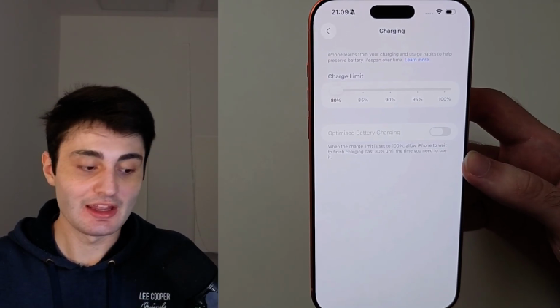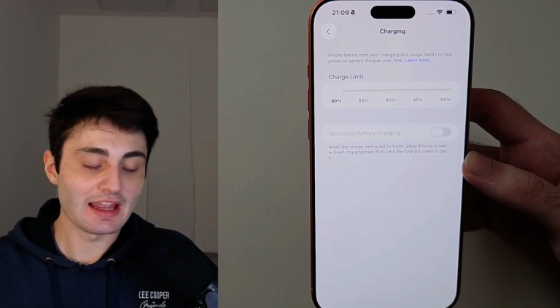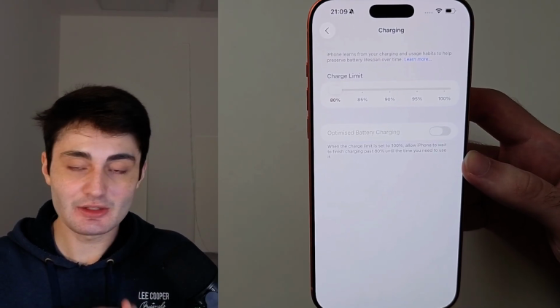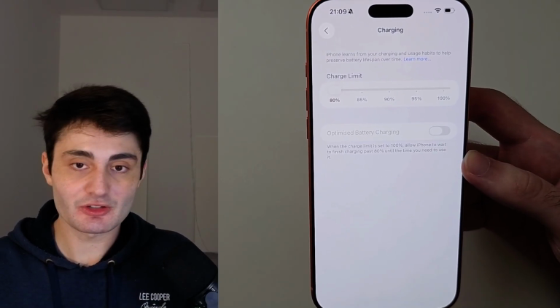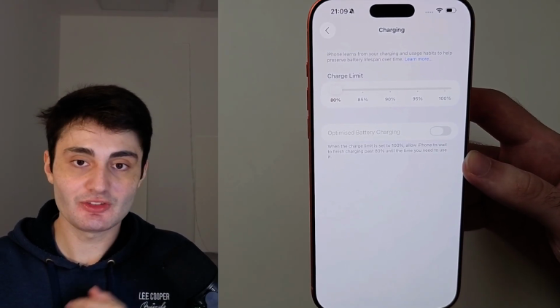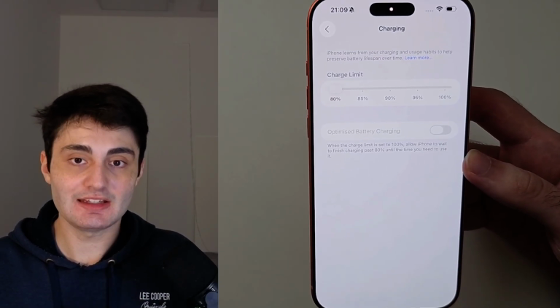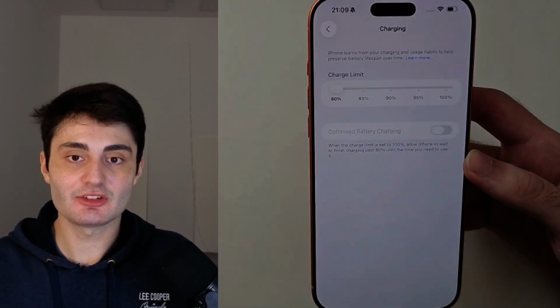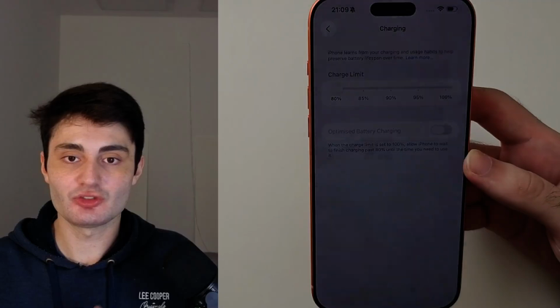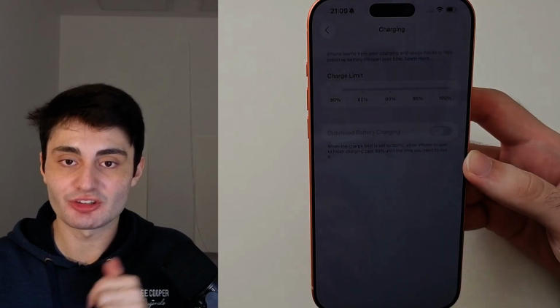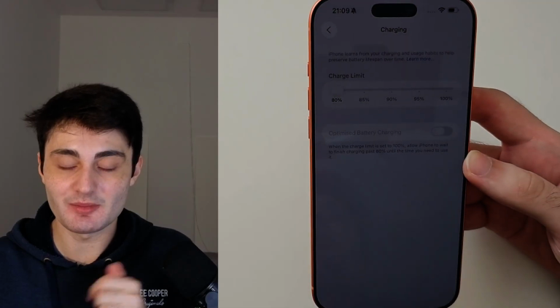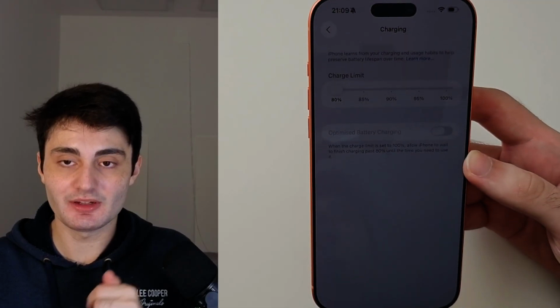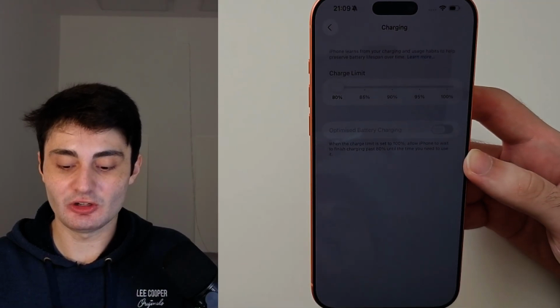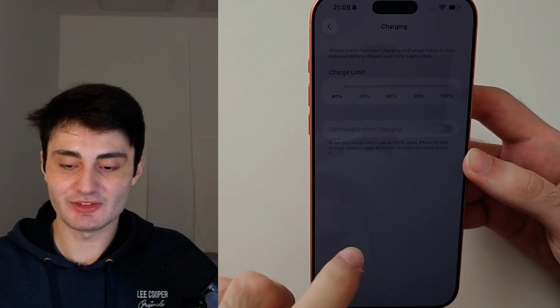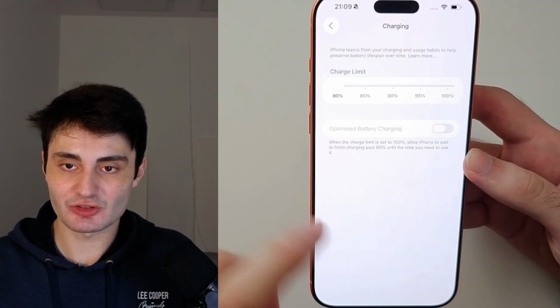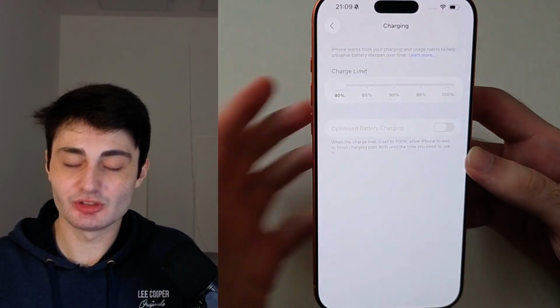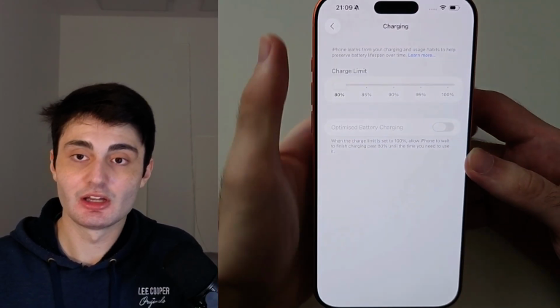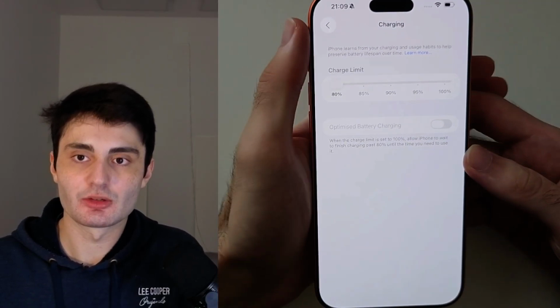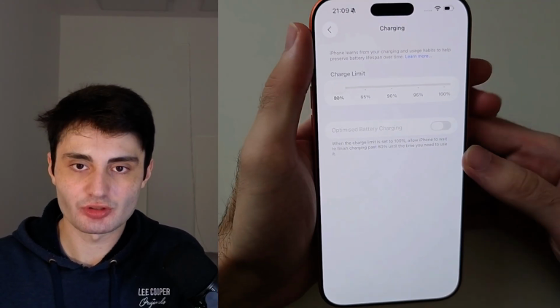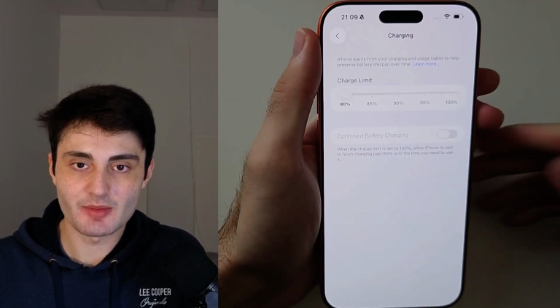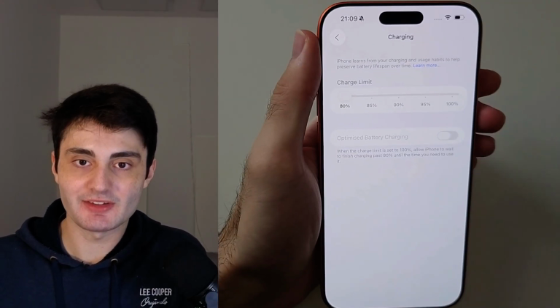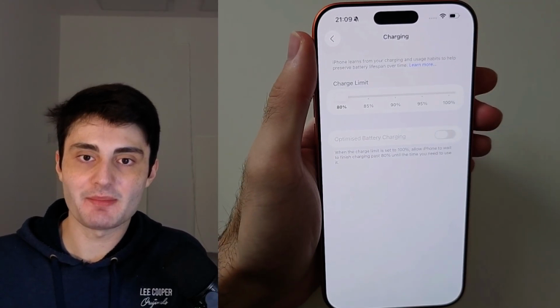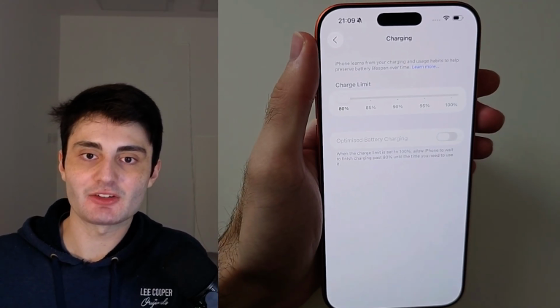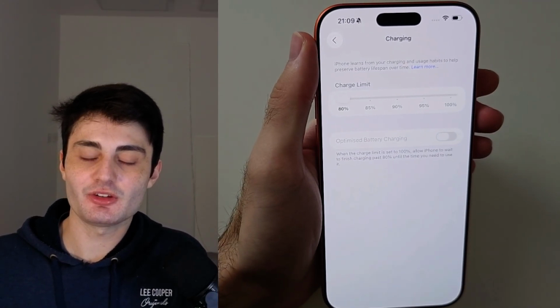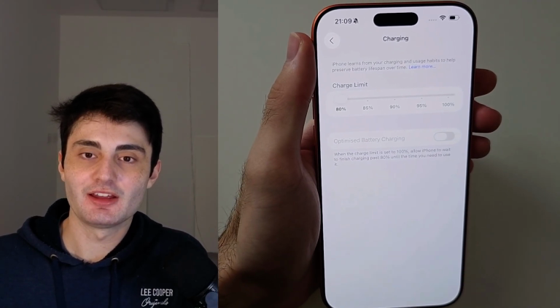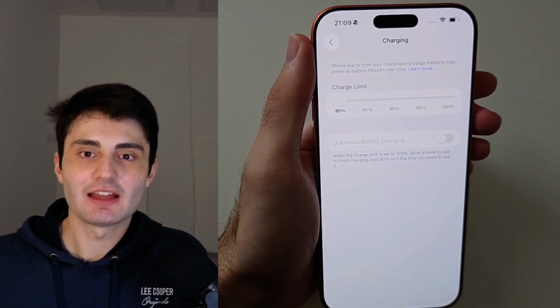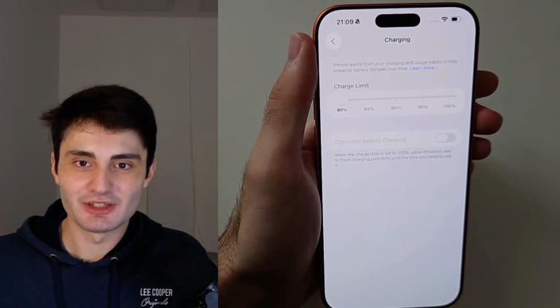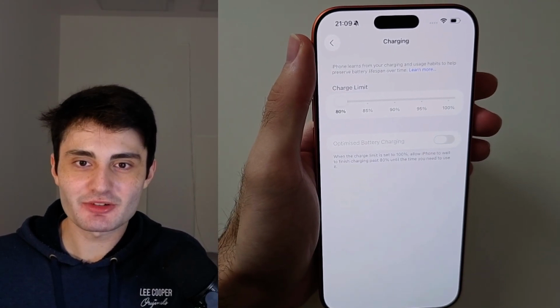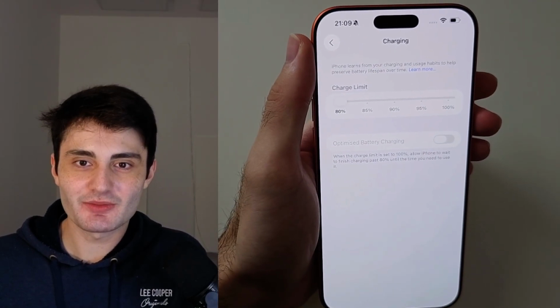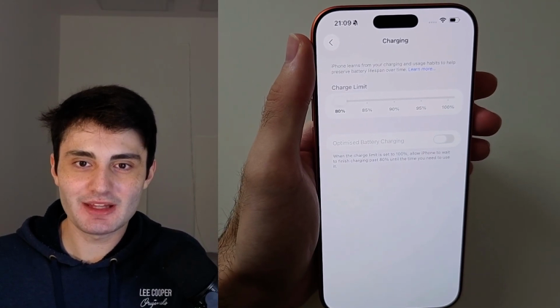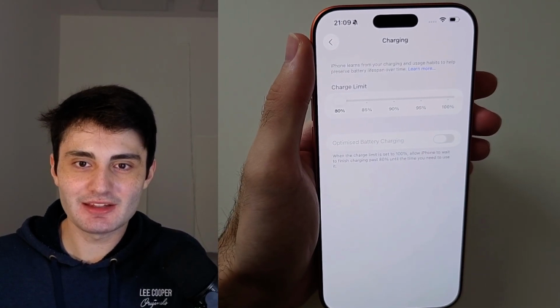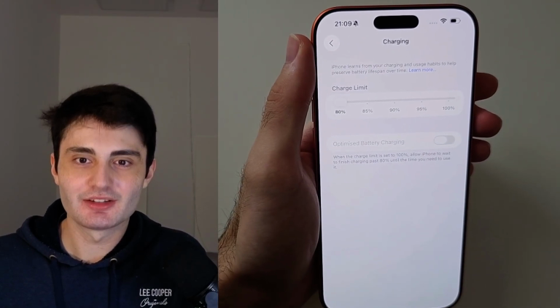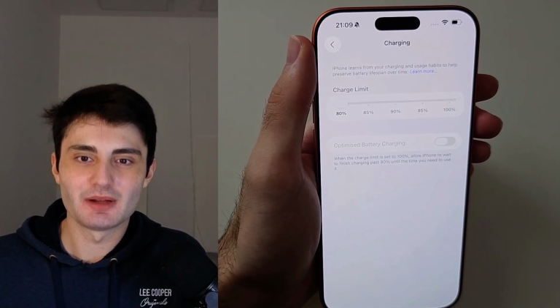Any questions, any concerns, just let me know in the comment section — I'll try my best to get back to you. Have a nice rest of your day. Bye bye.